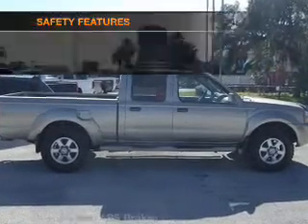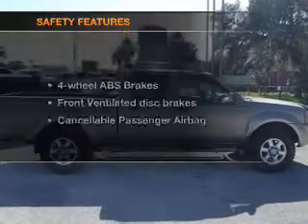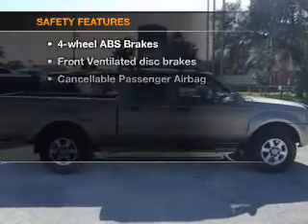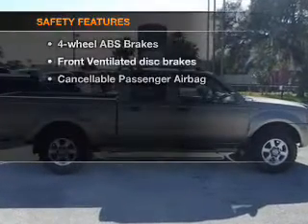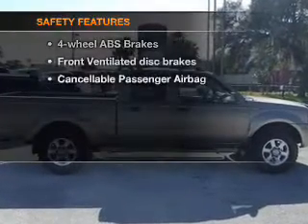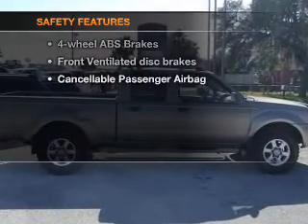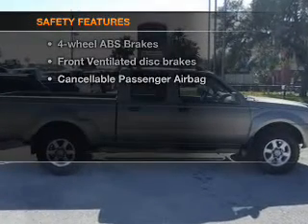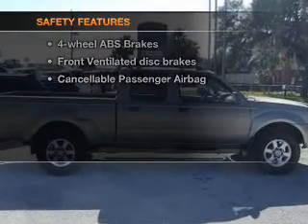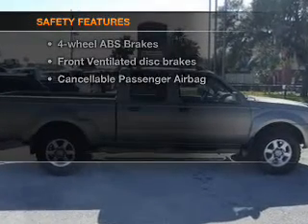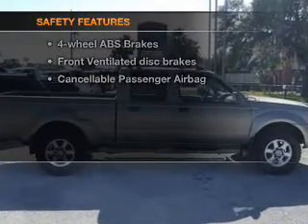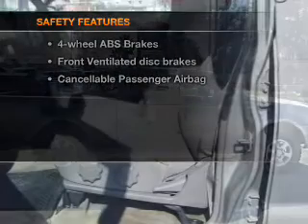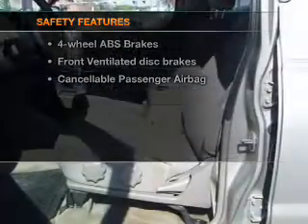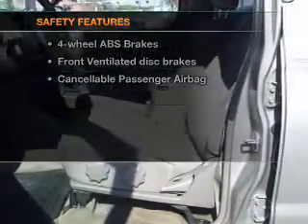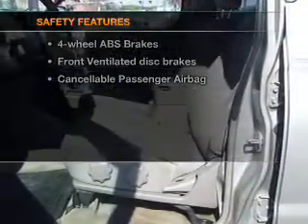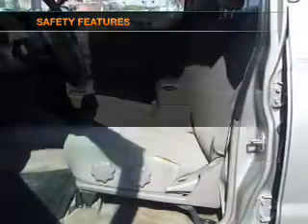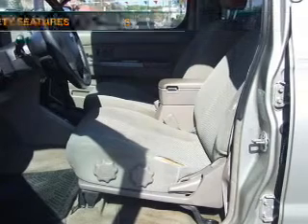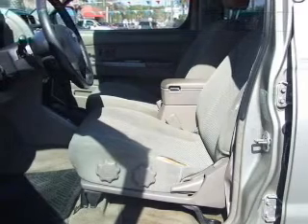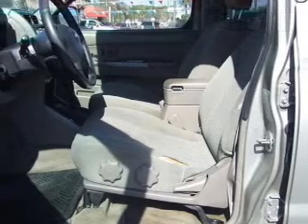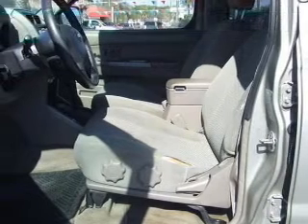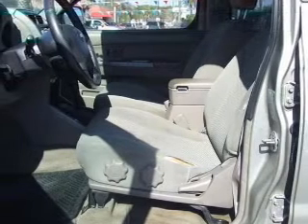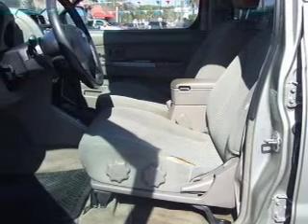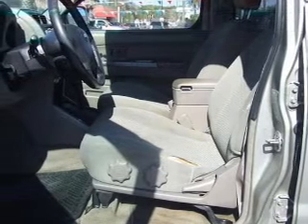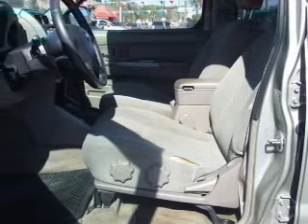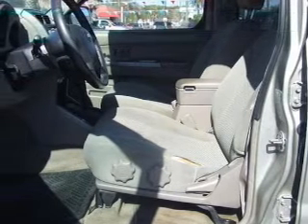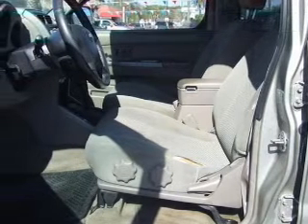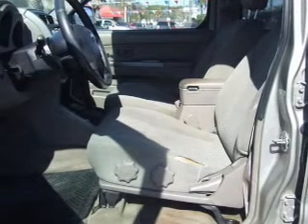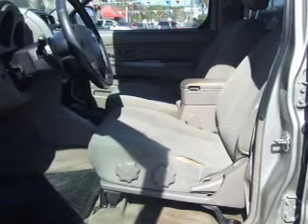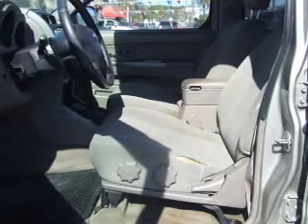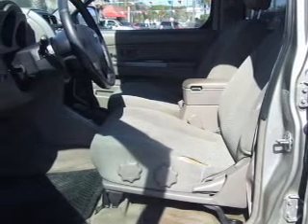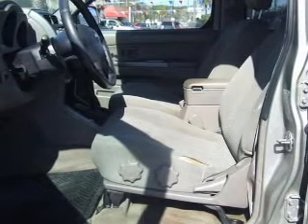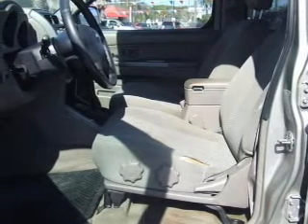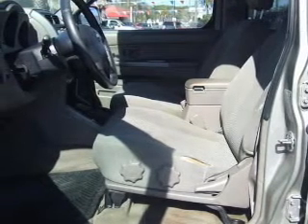And for your peace of mind, the following safety equipment is included: front ventilated disc brakes and passenger airbag.